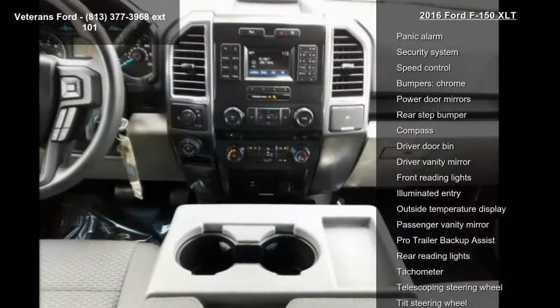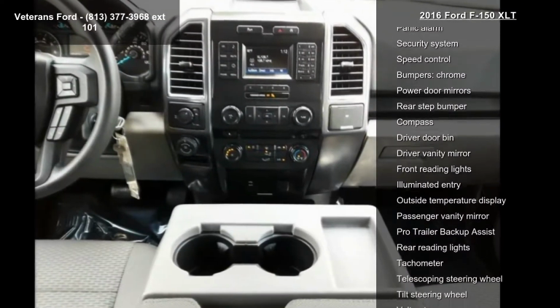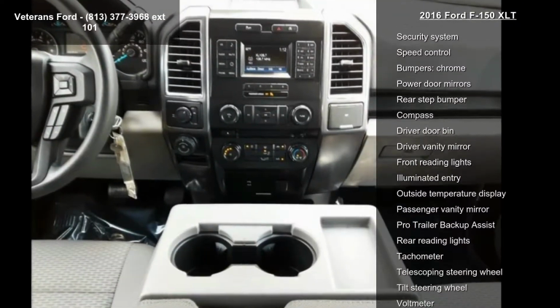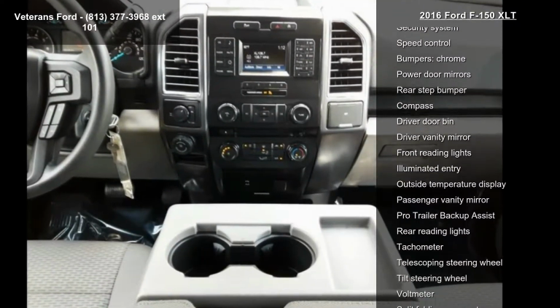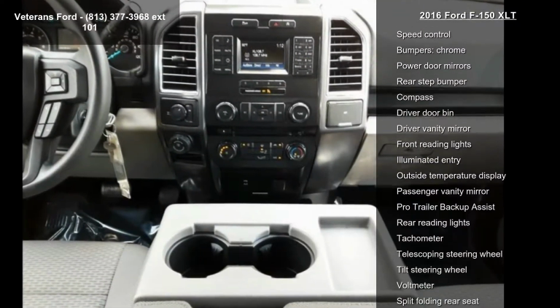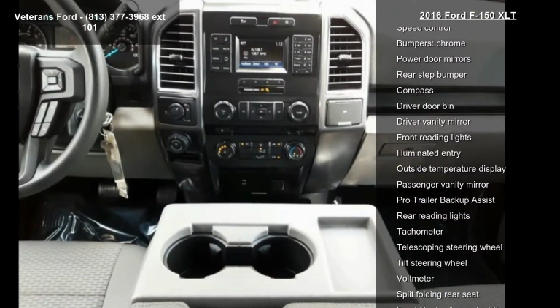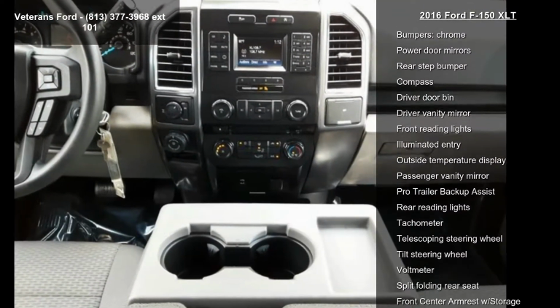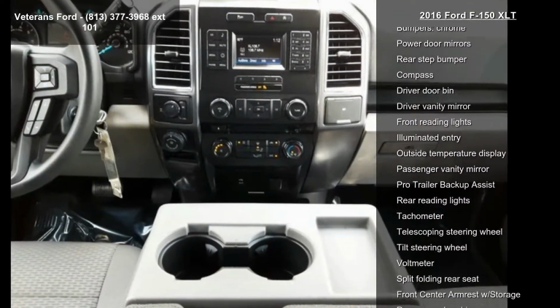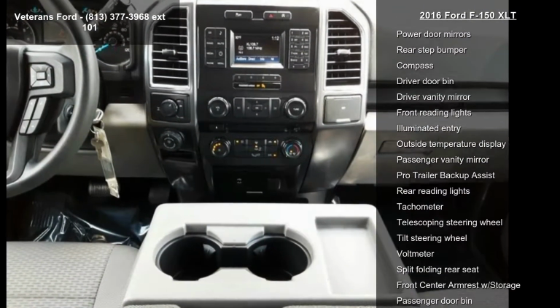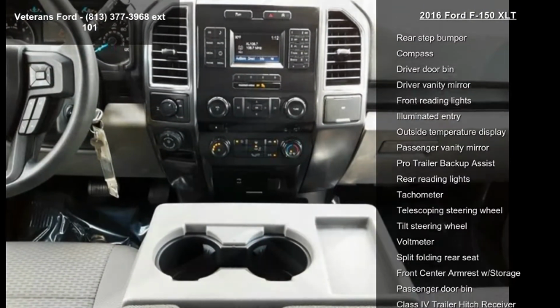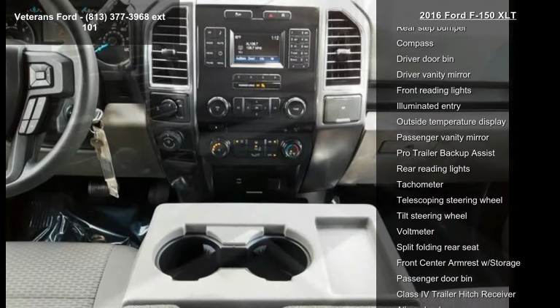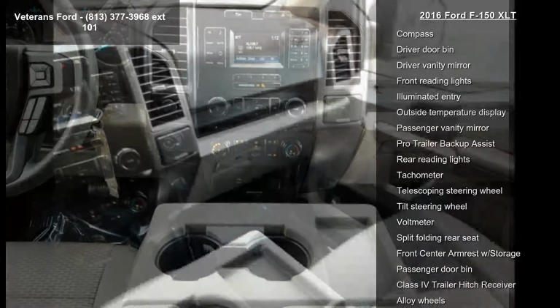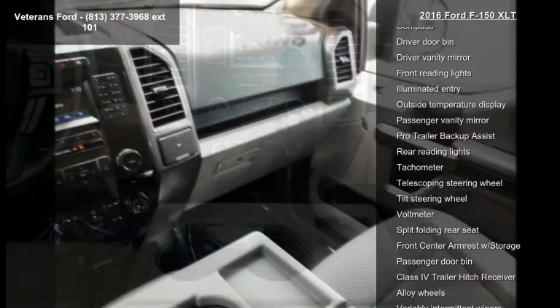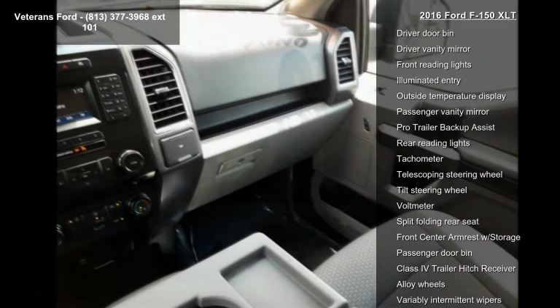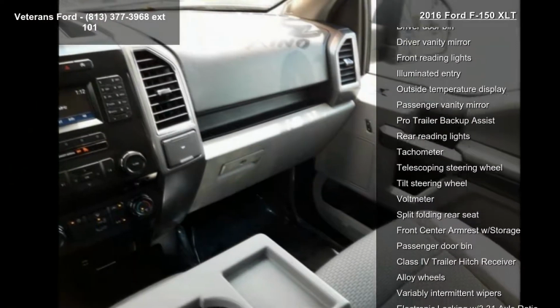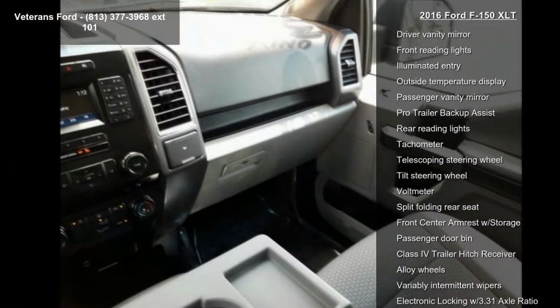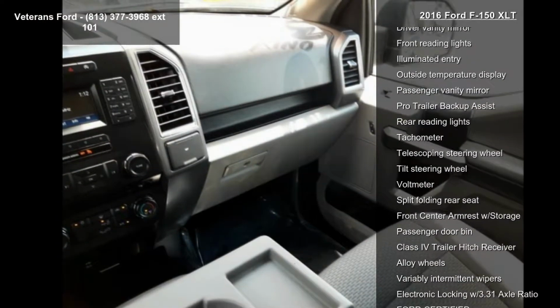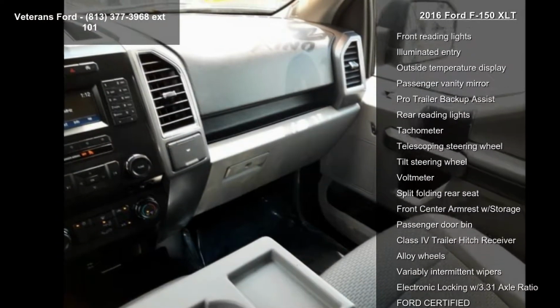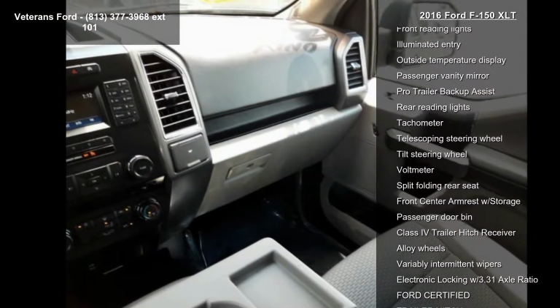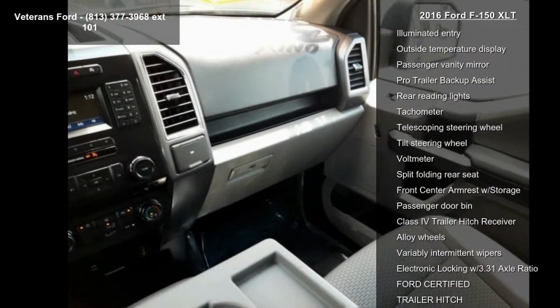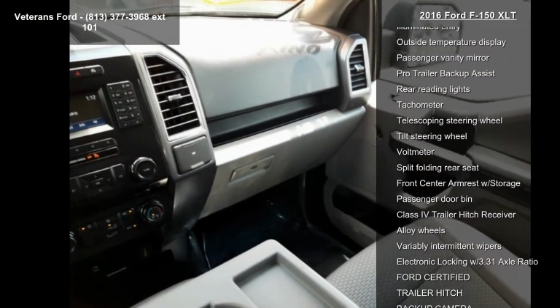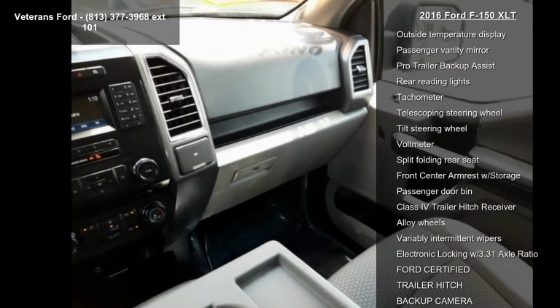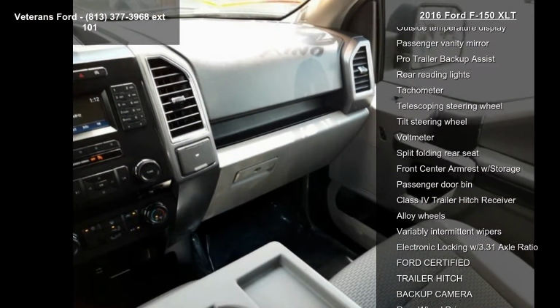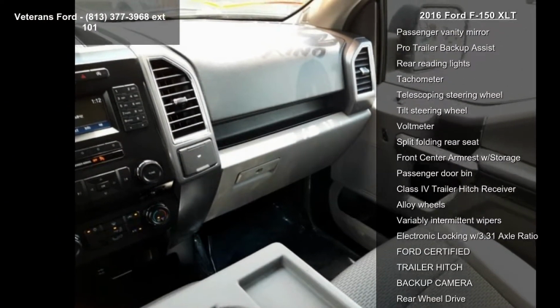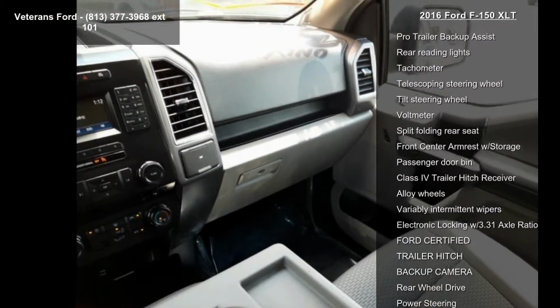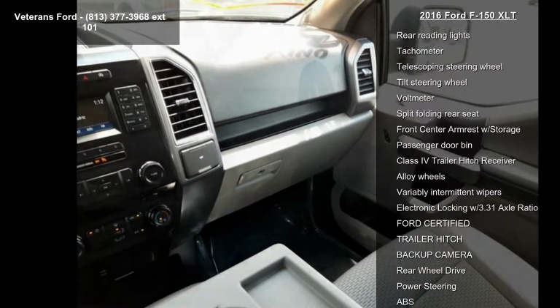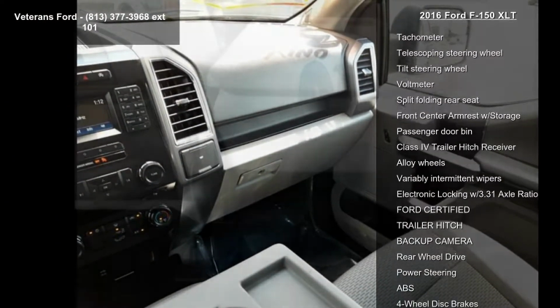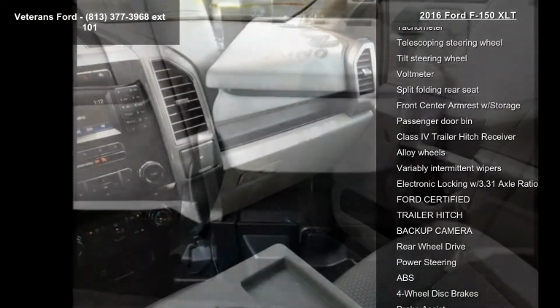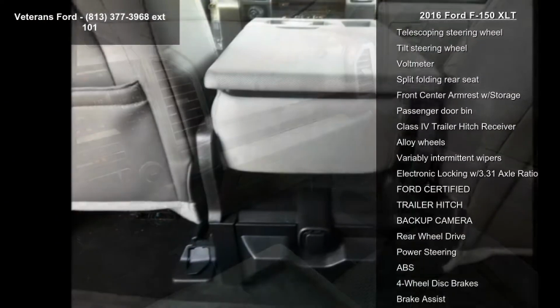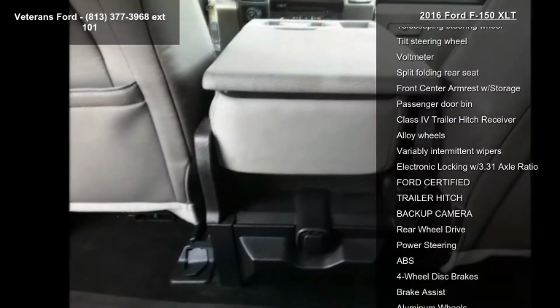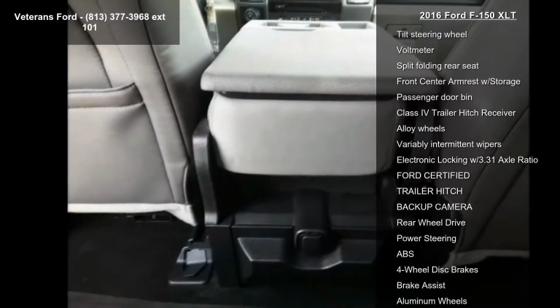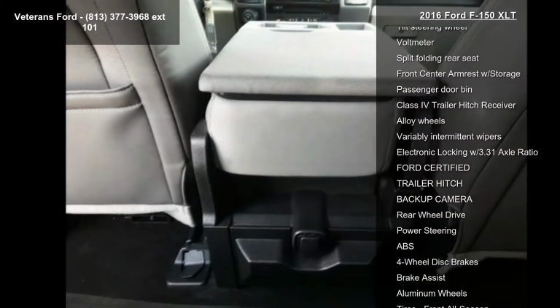Sync Voice Recognition Communications and Air Conditioning. If you are looking for a solid pre-owned truck, this might be the one.